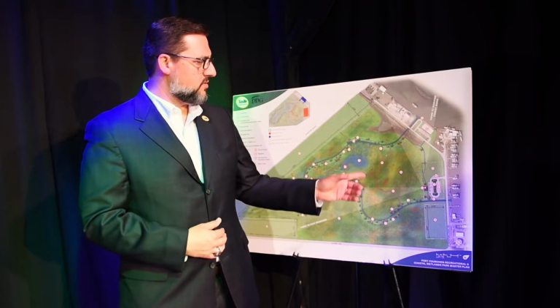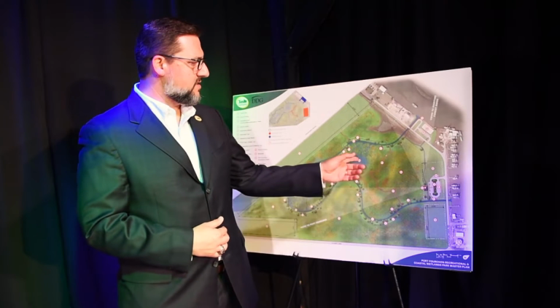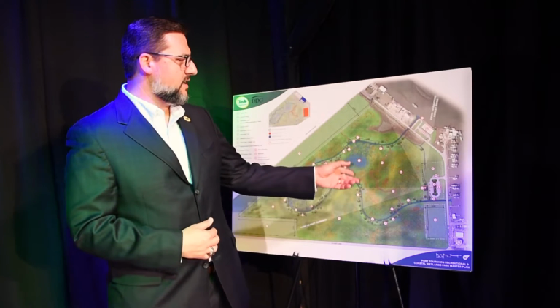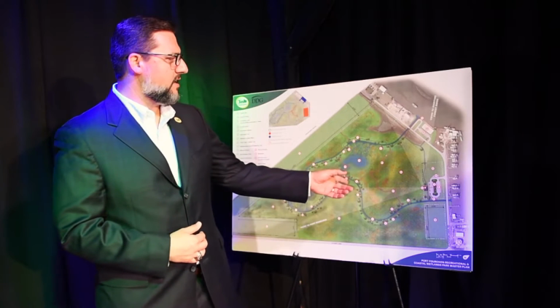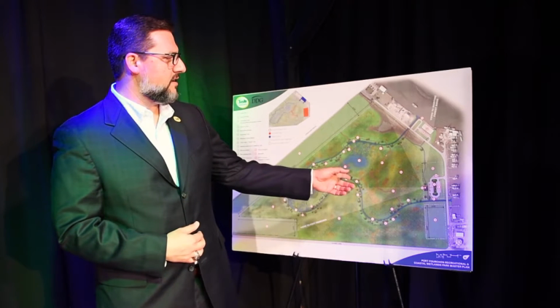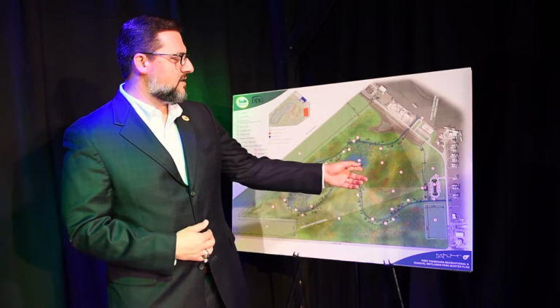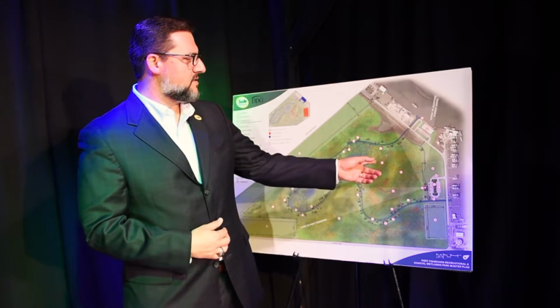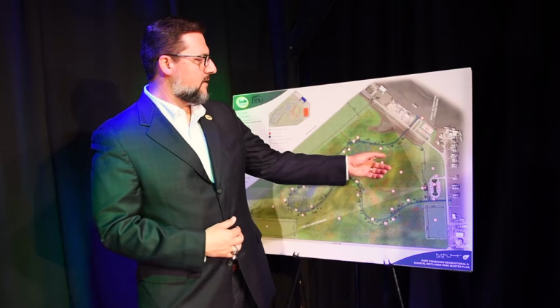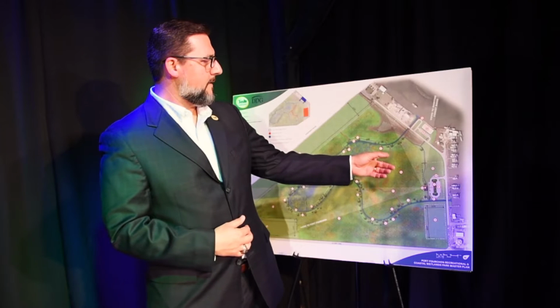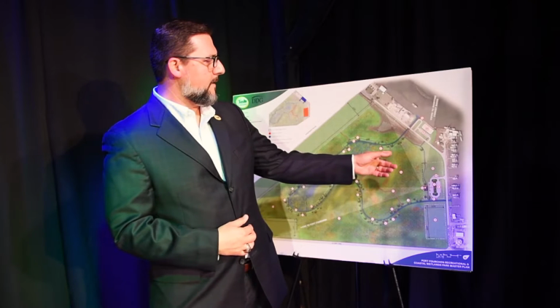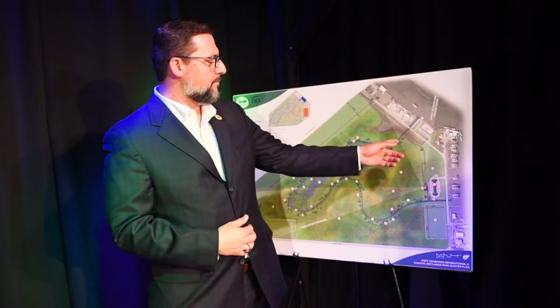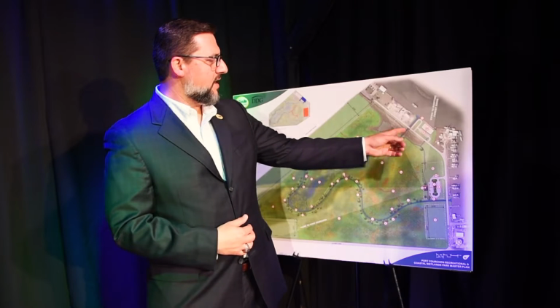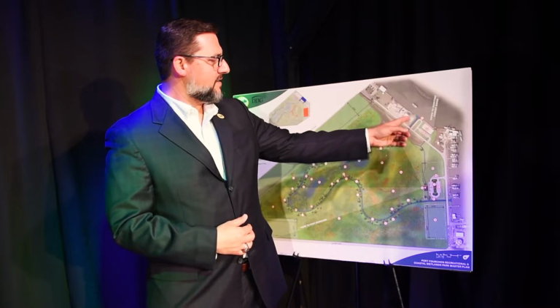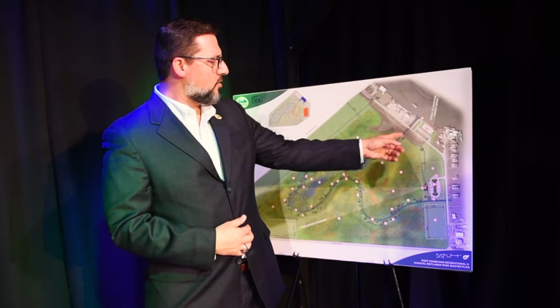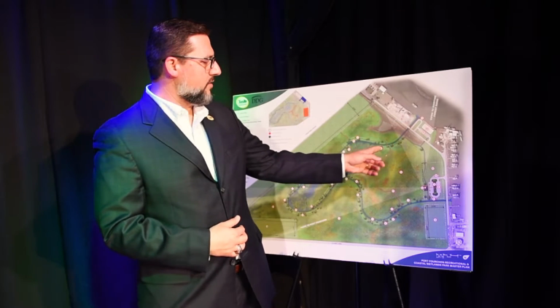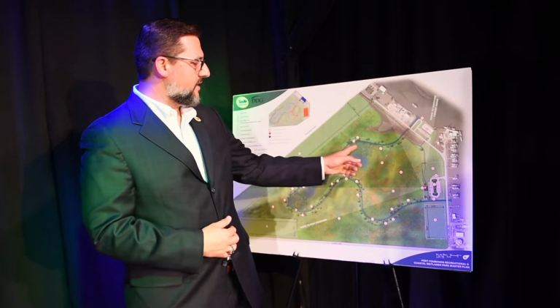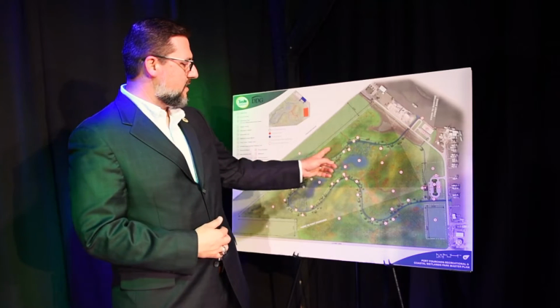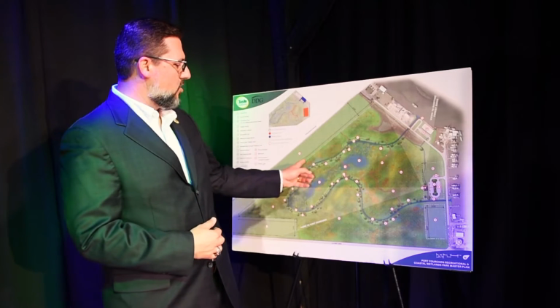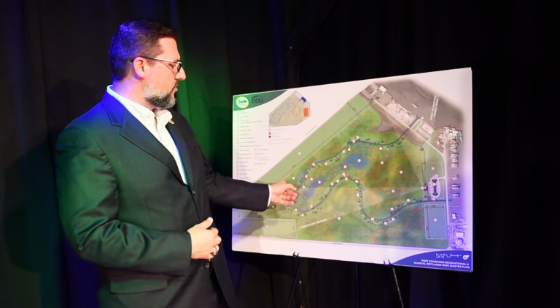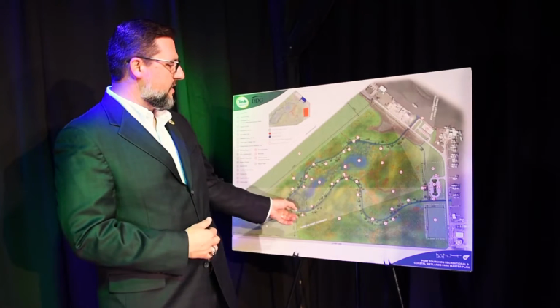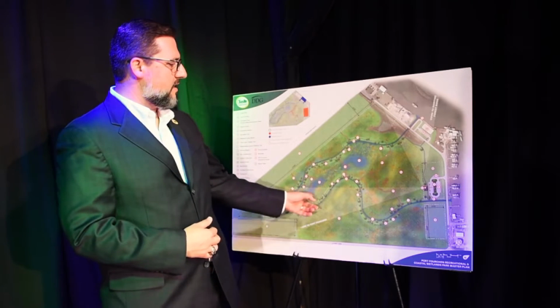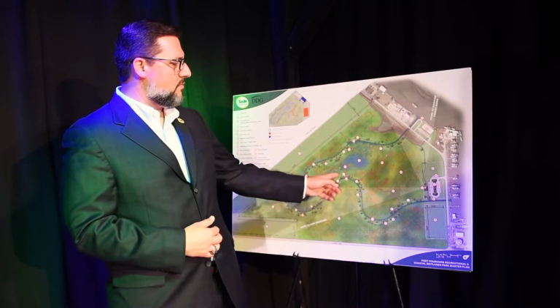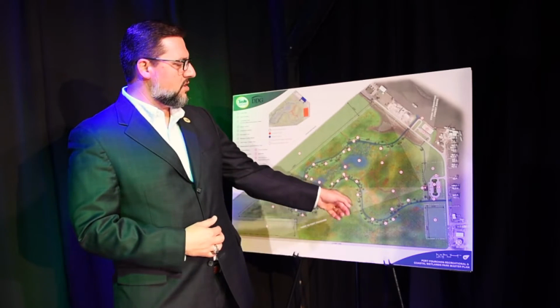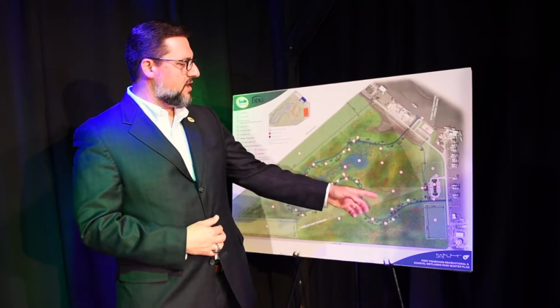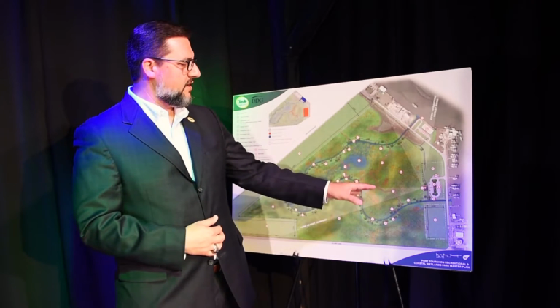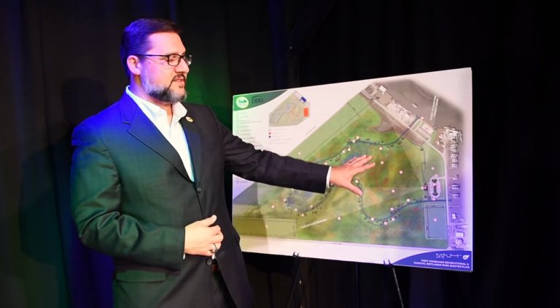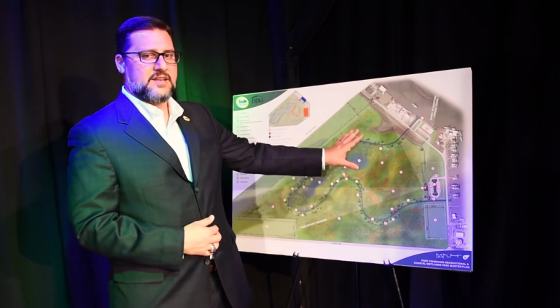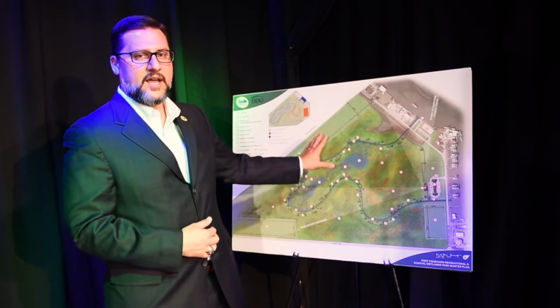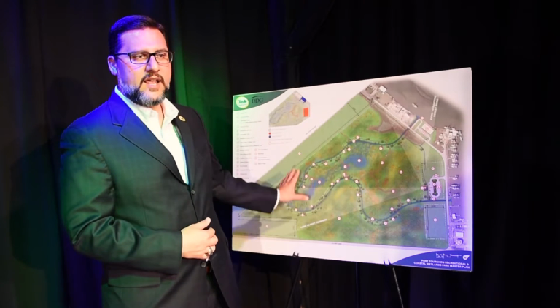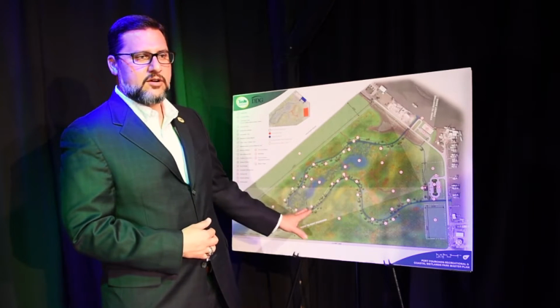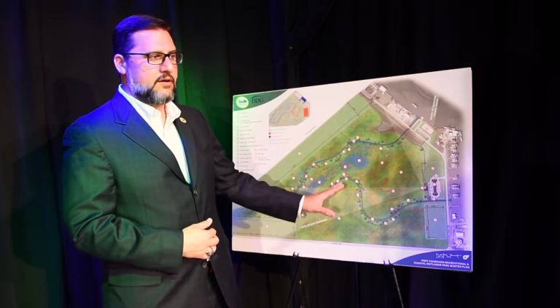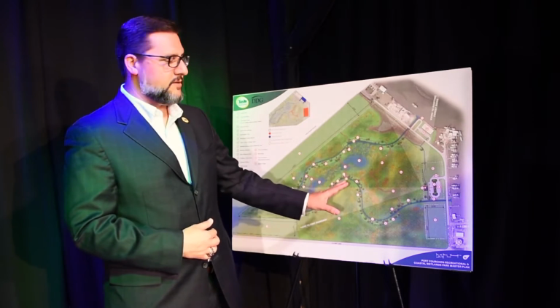What you see here is a tidal creek that's going to go through the entire marsh area. This is a 90-acre area.